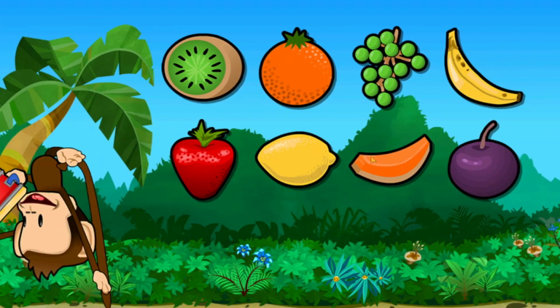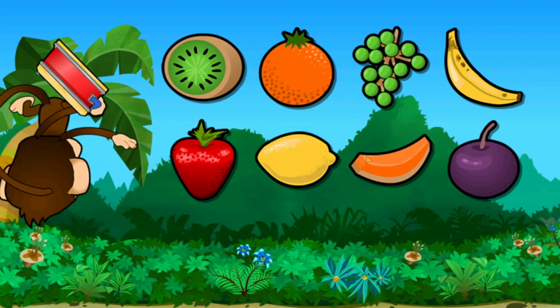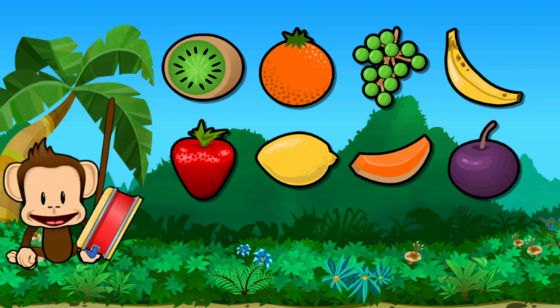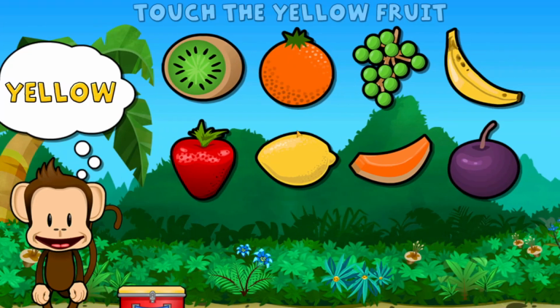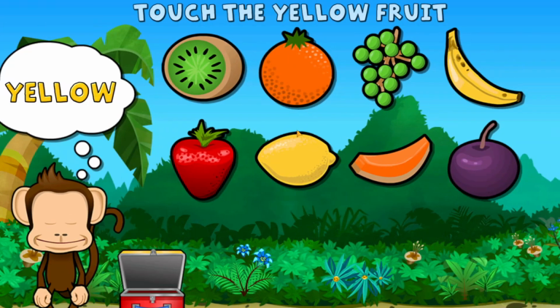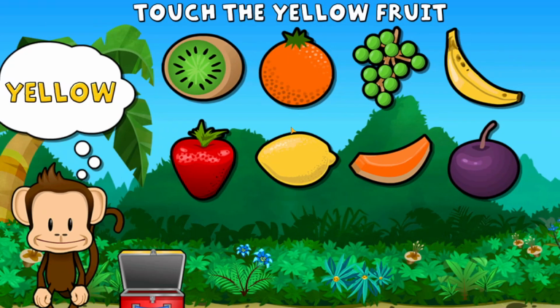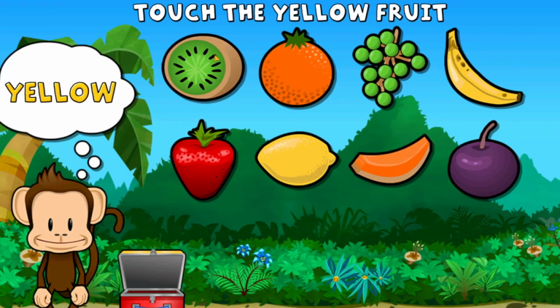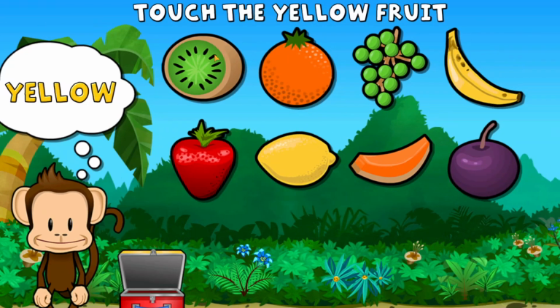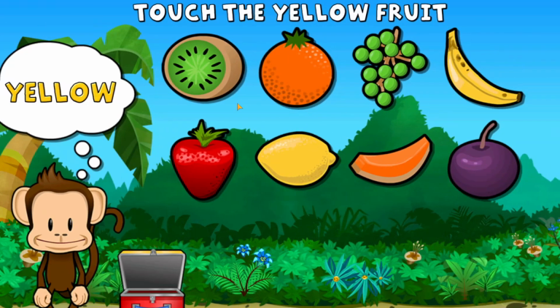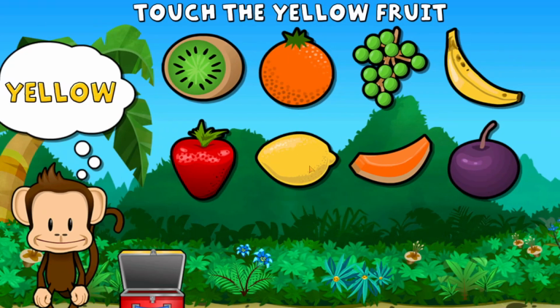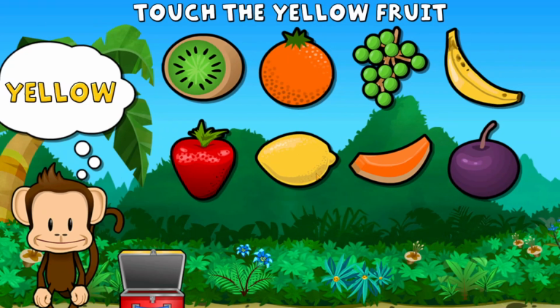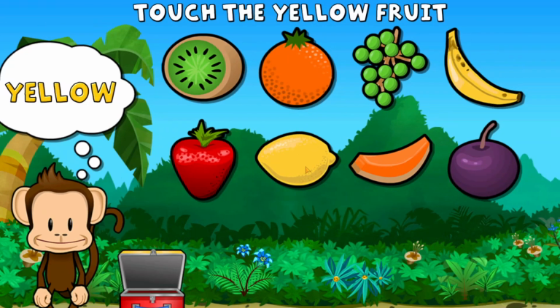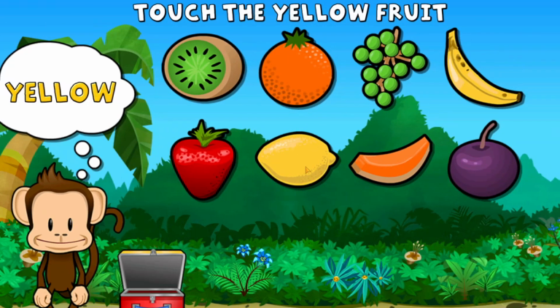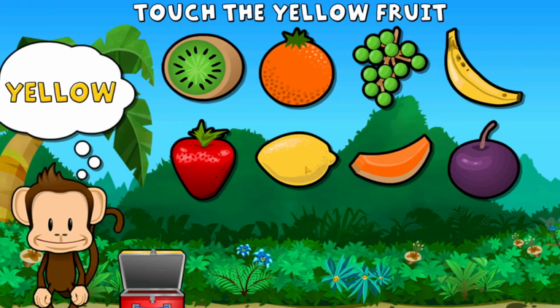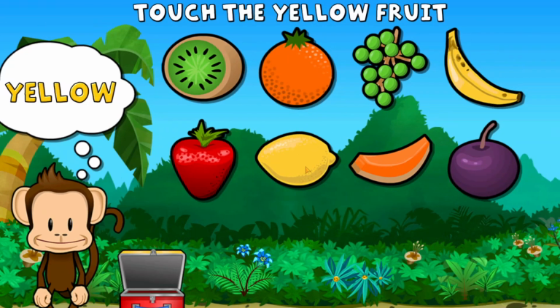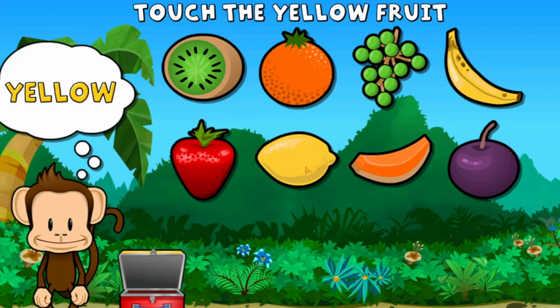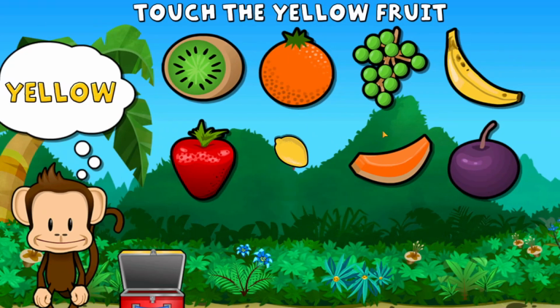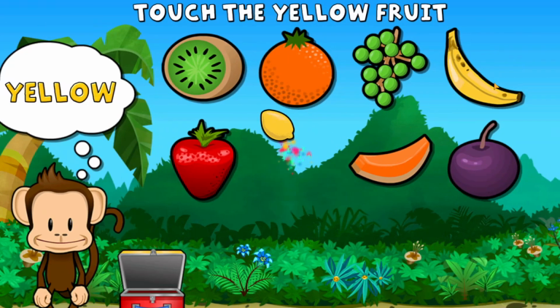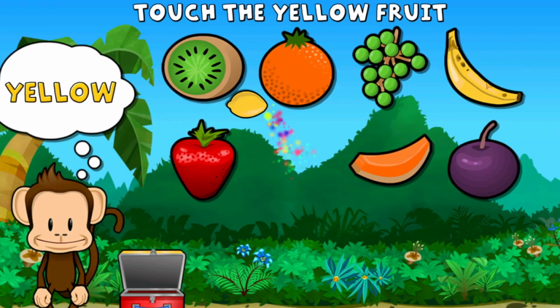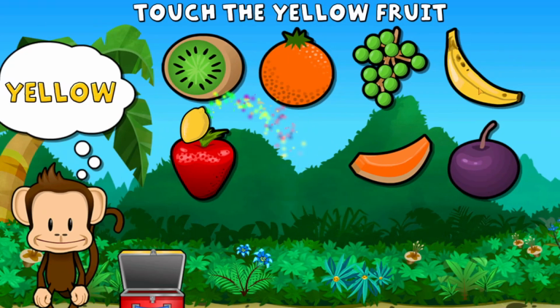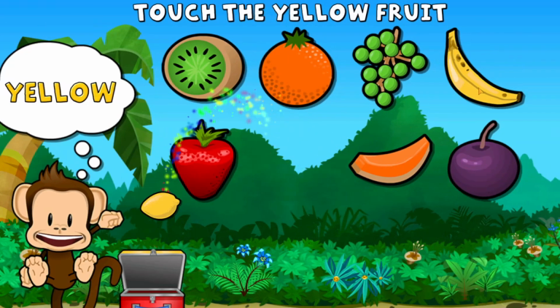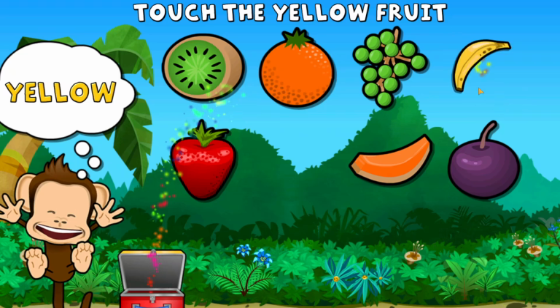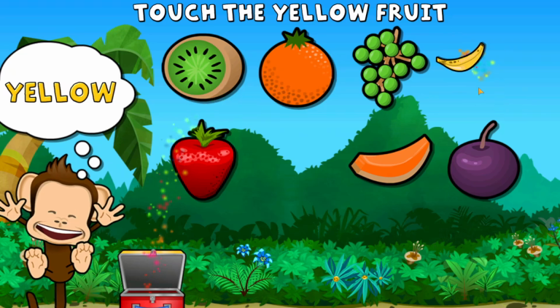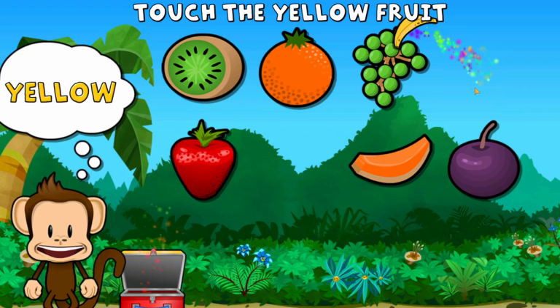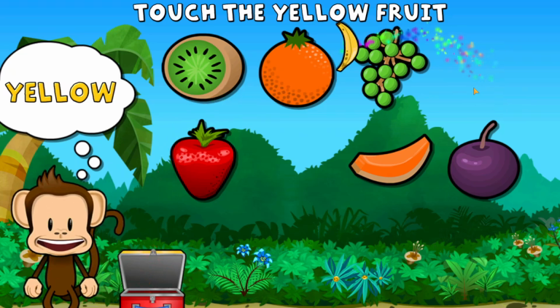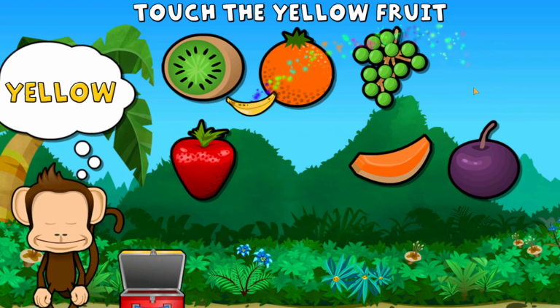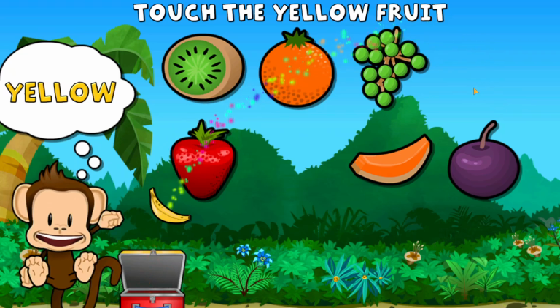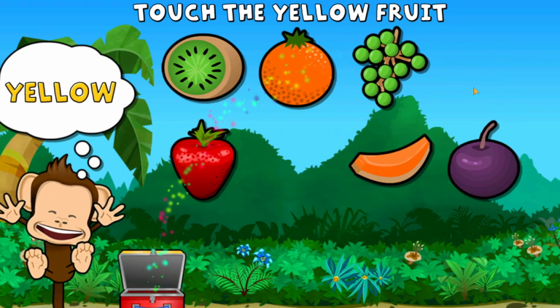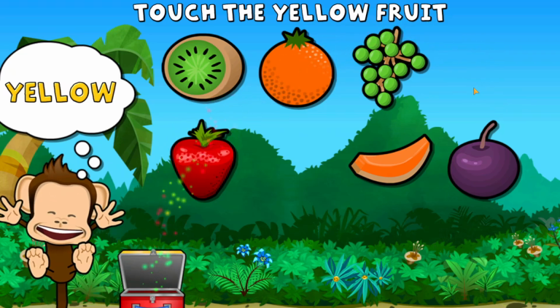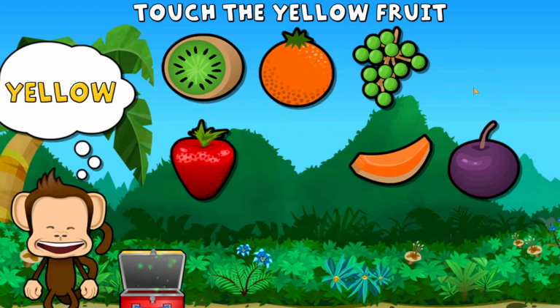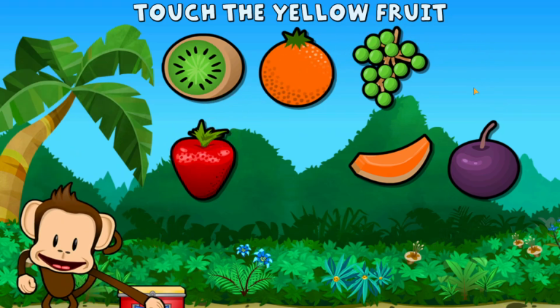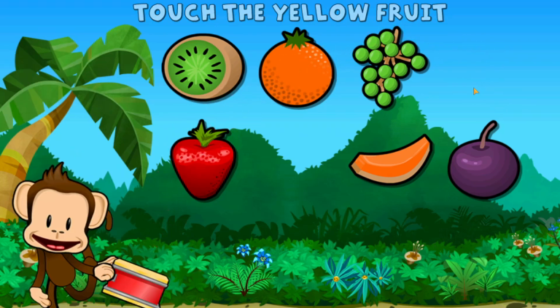Touch all the yellow fruit. Yellow, yellow. Great work!